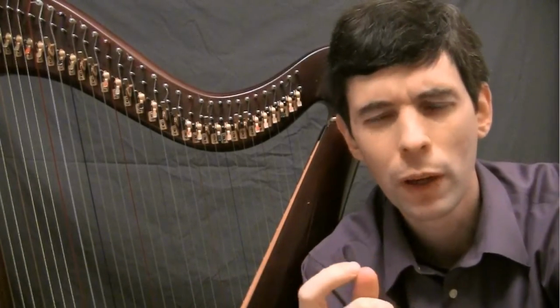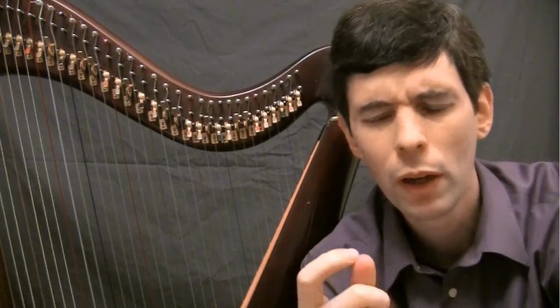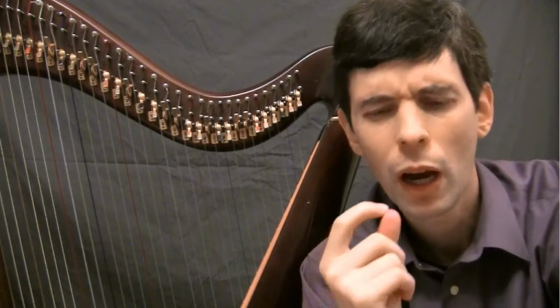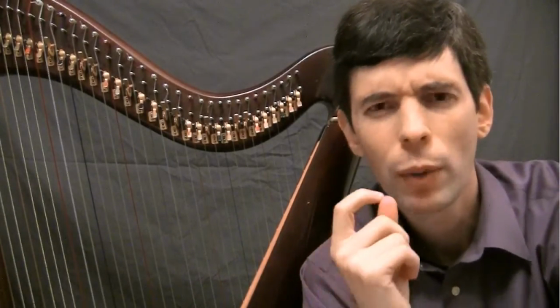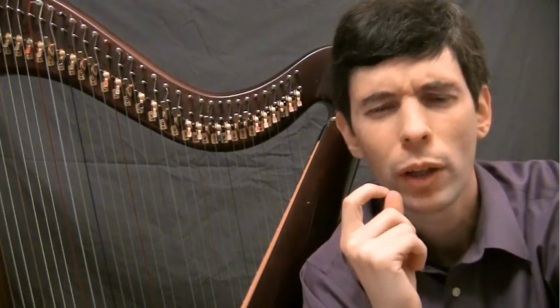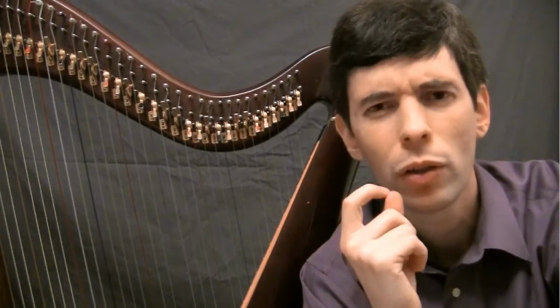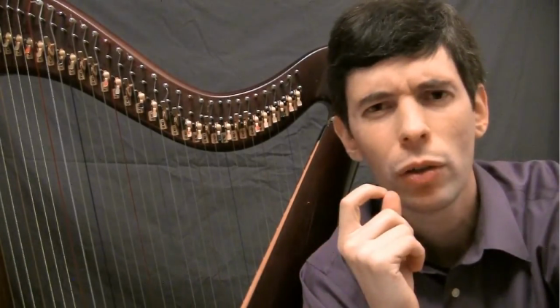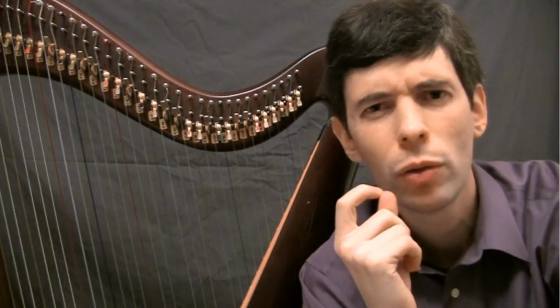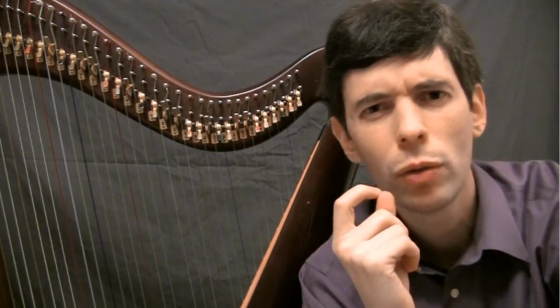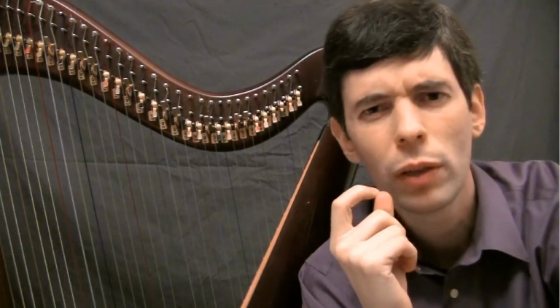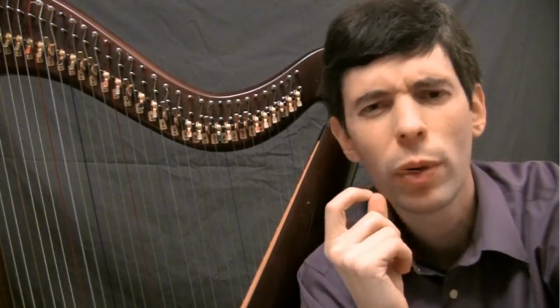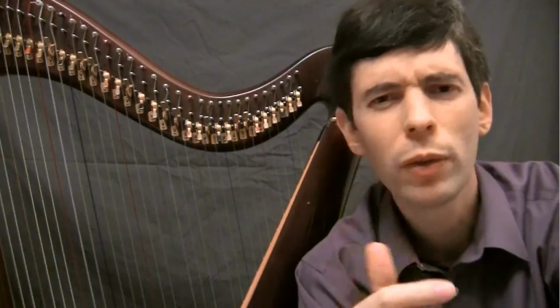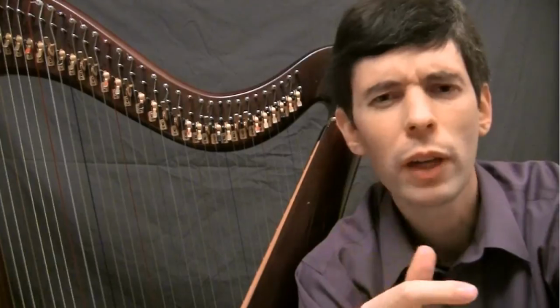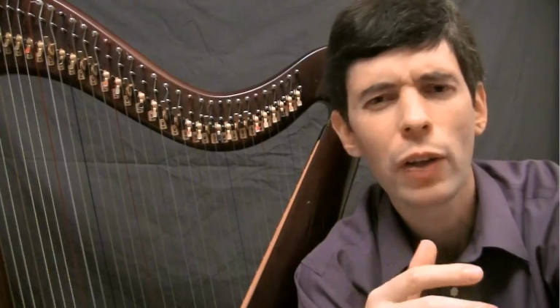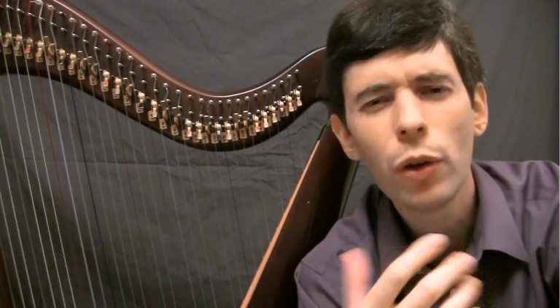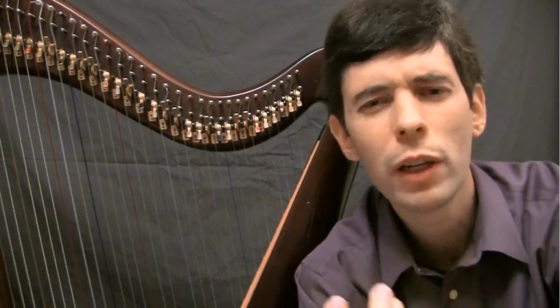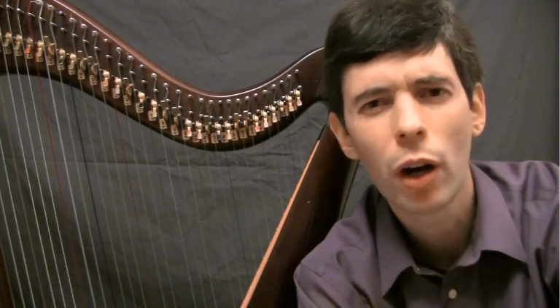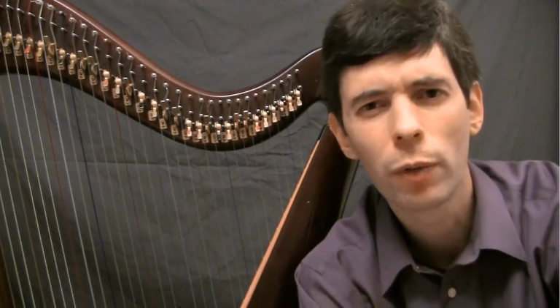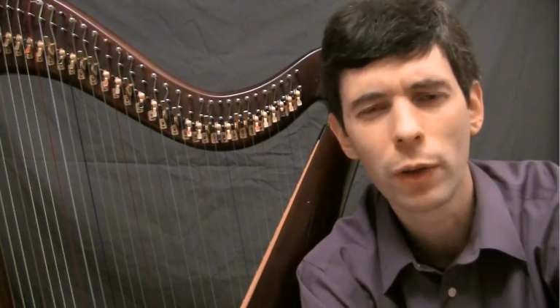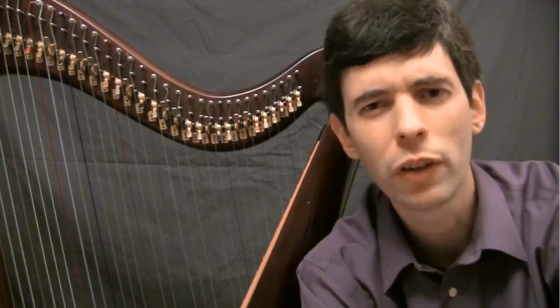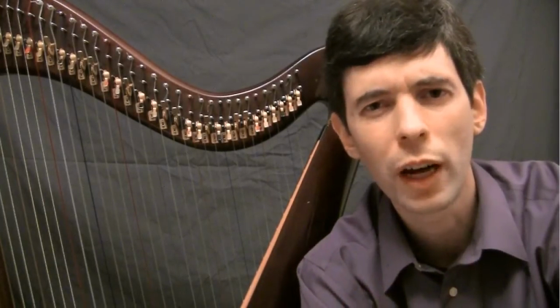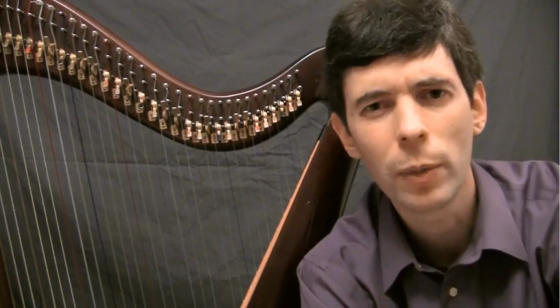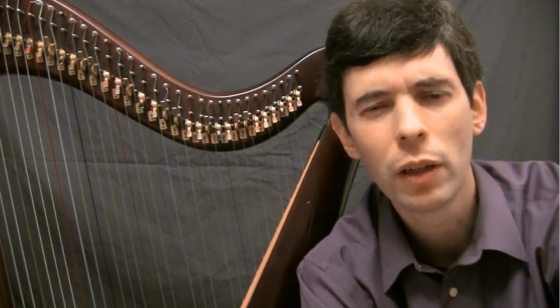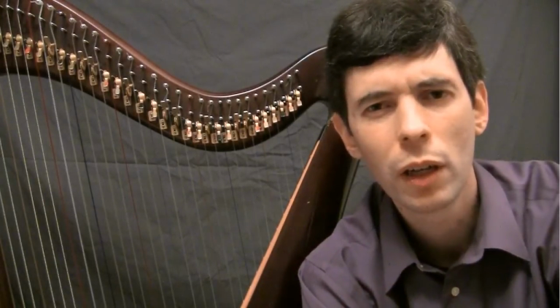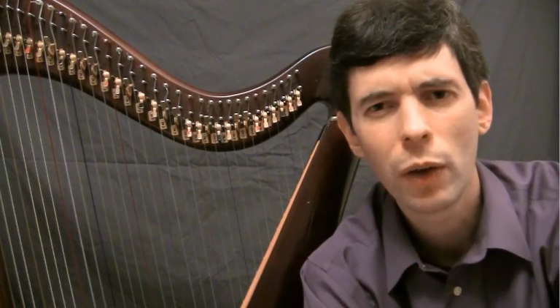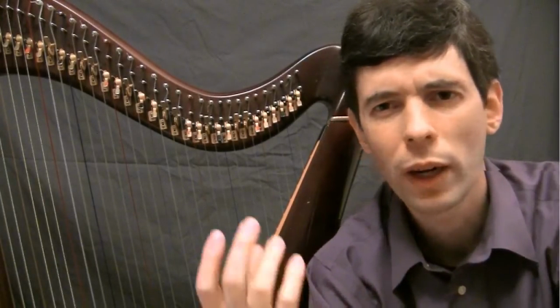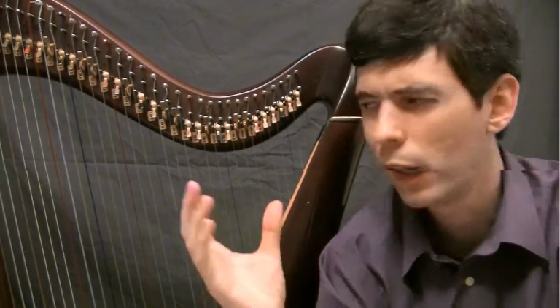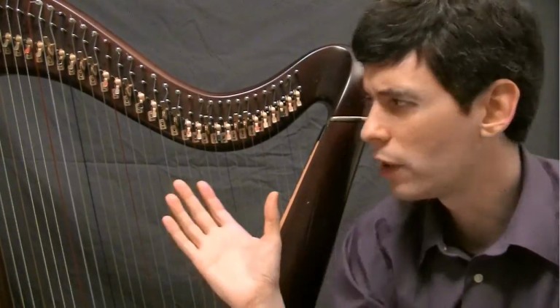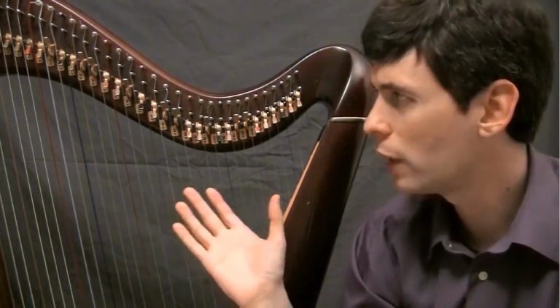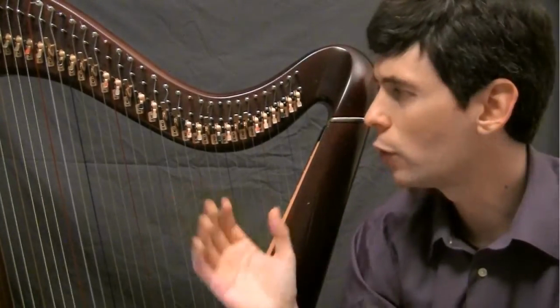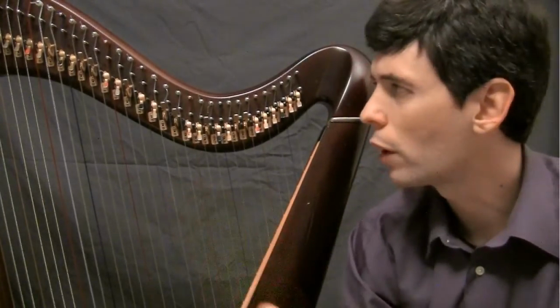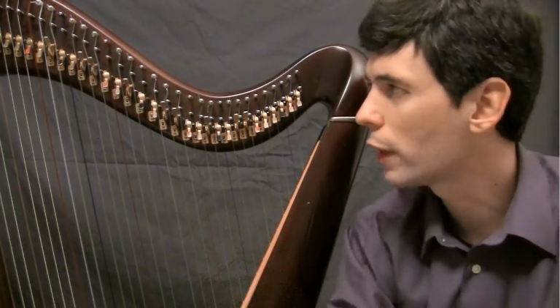I'm going to give a brief look at tuning your harp for the first time and what Libra settings you want for that.